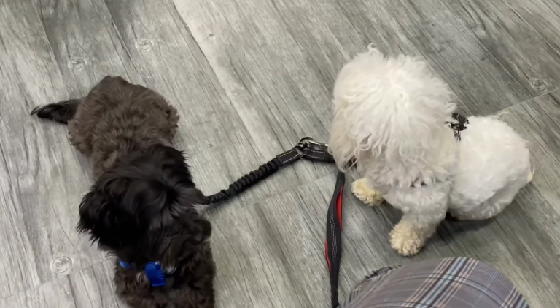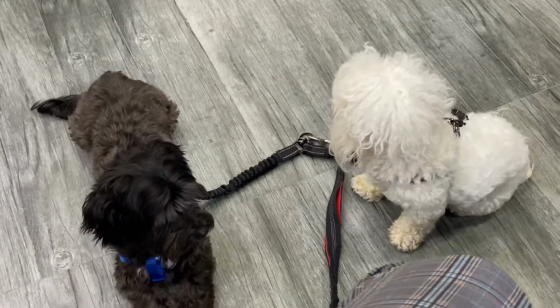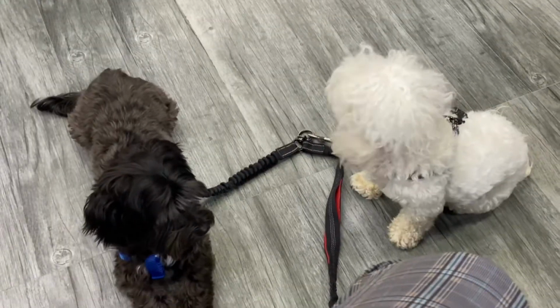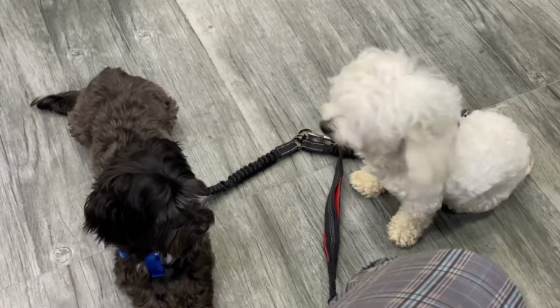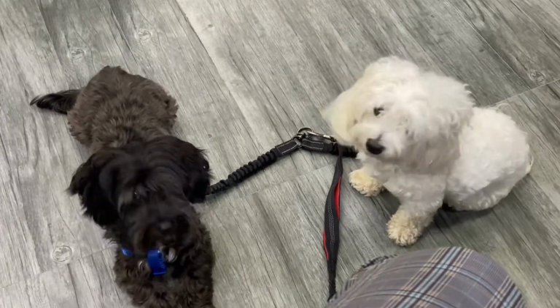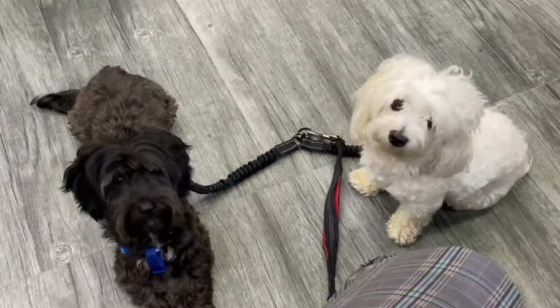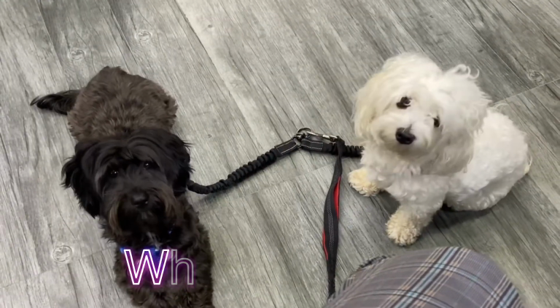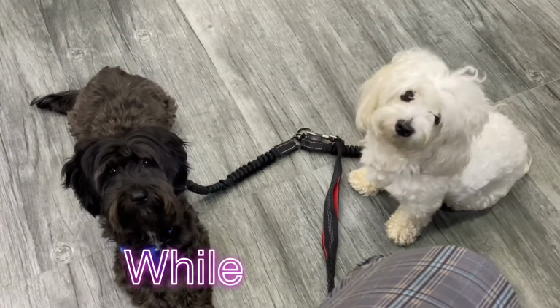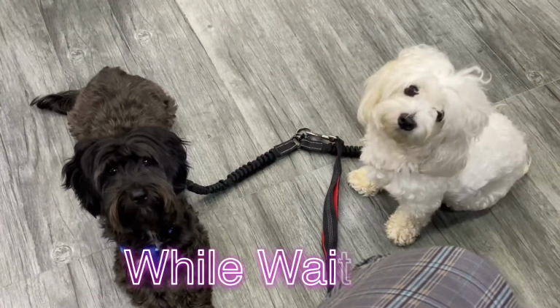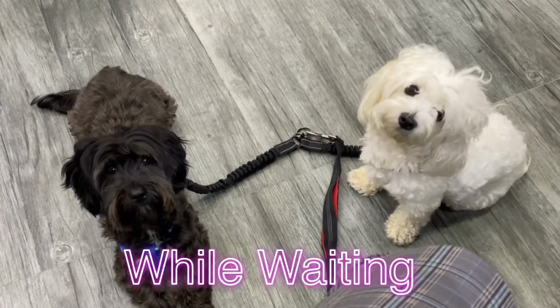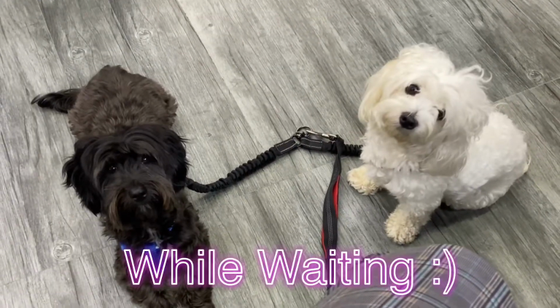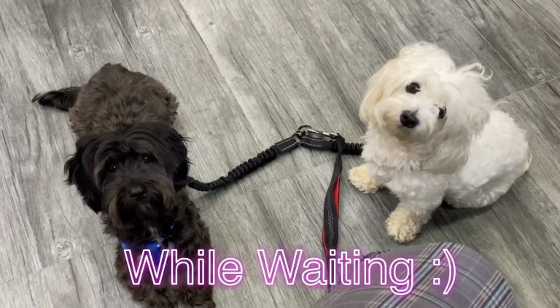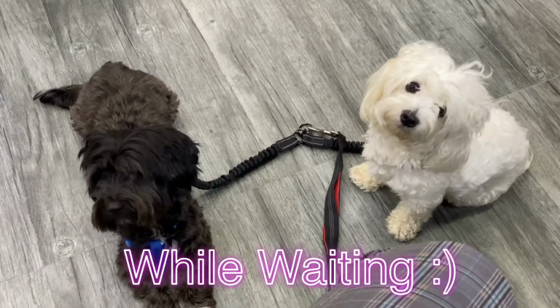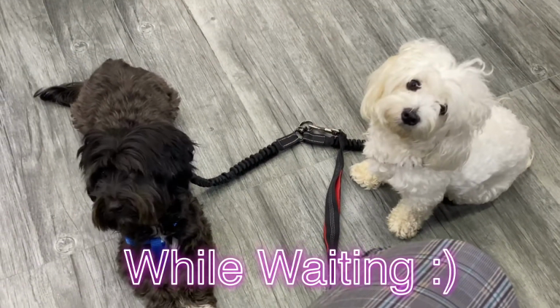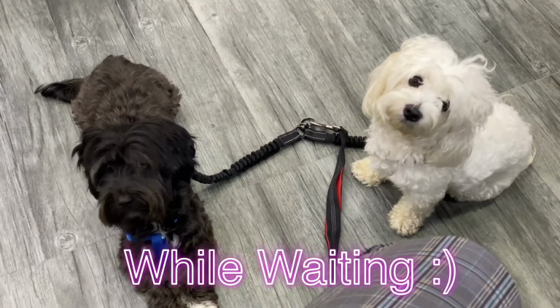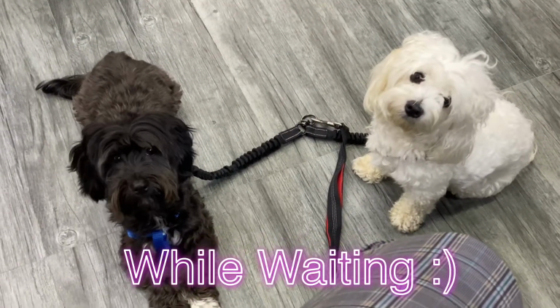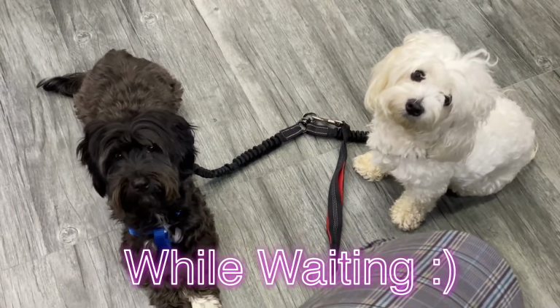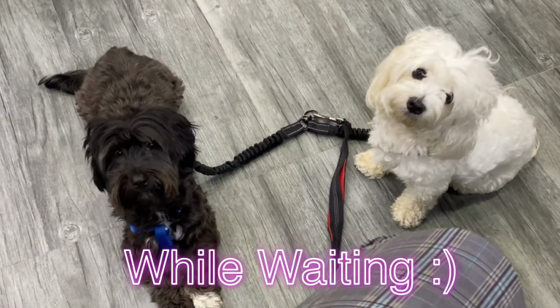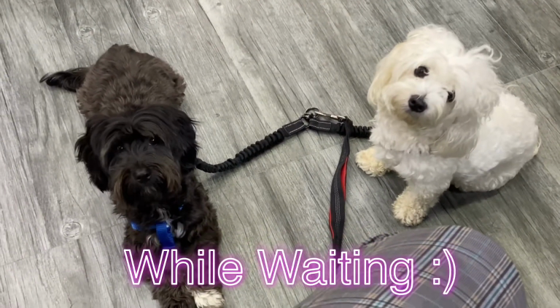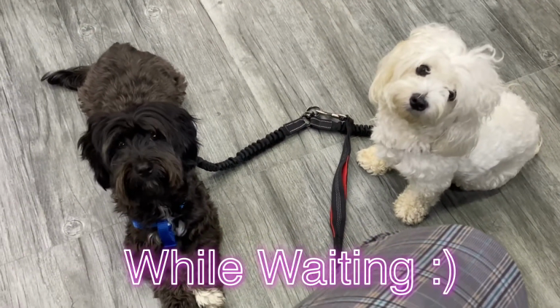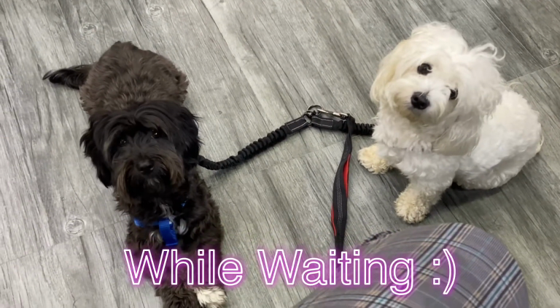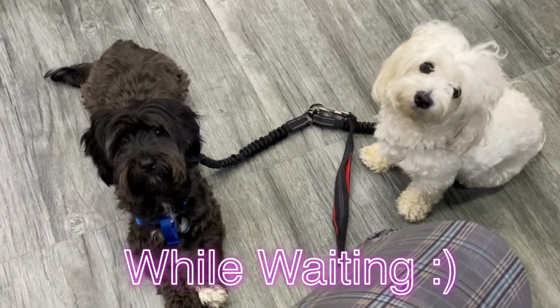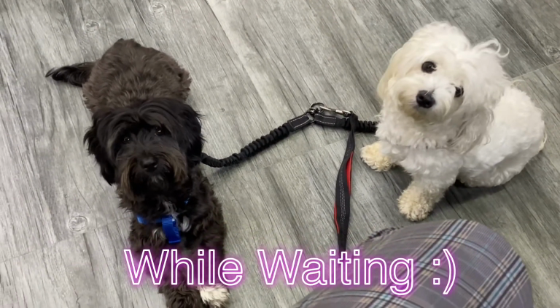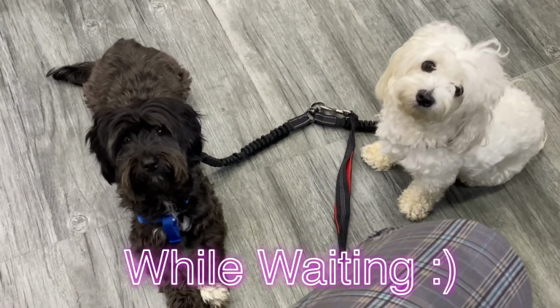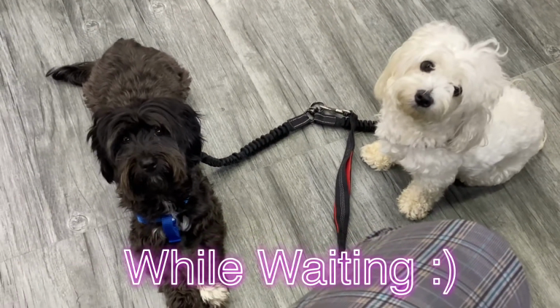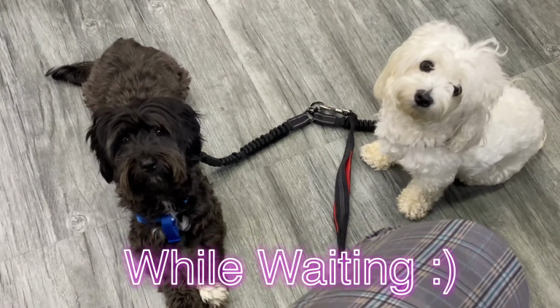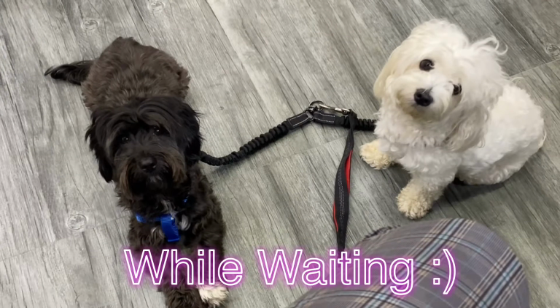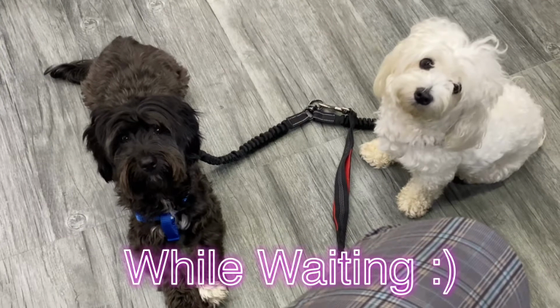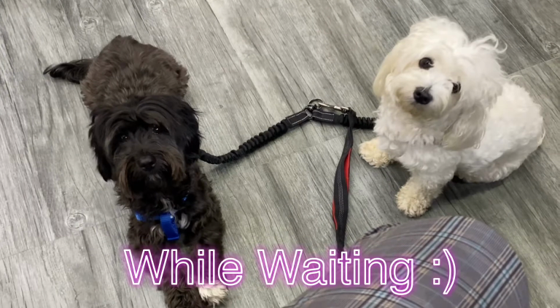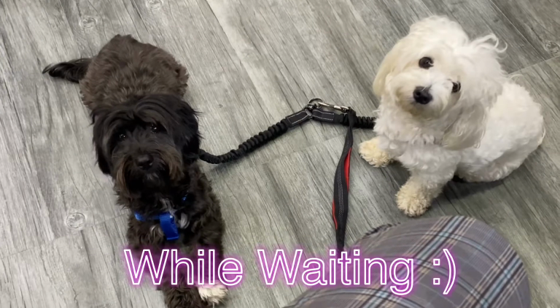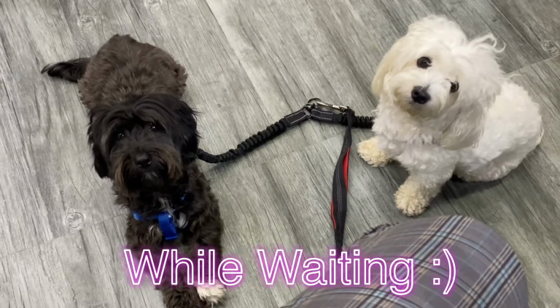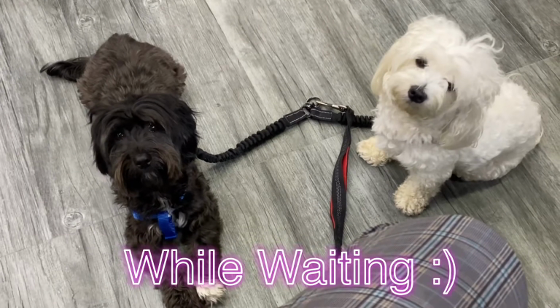Are you ready Bailey? Are you ready? It's pamper day!